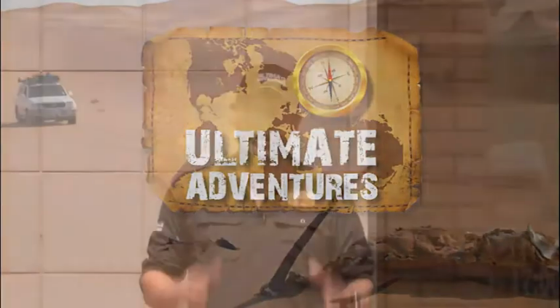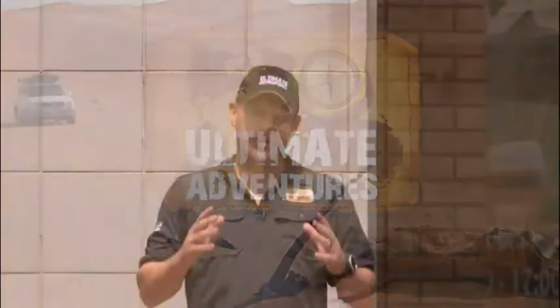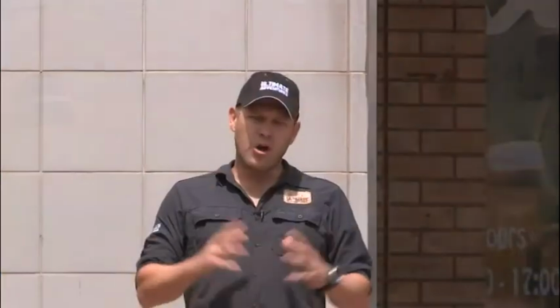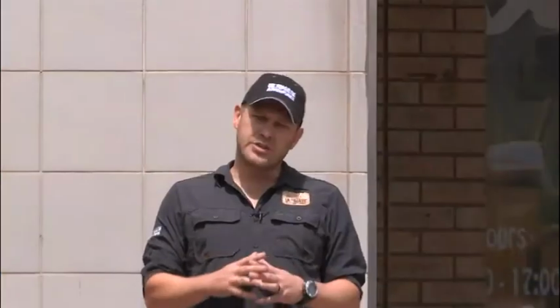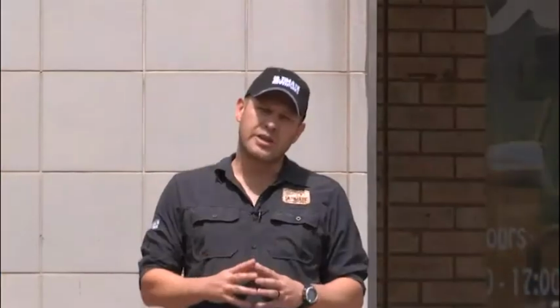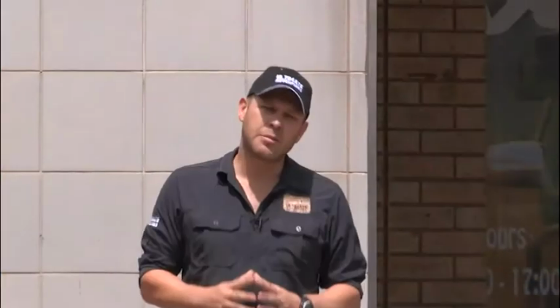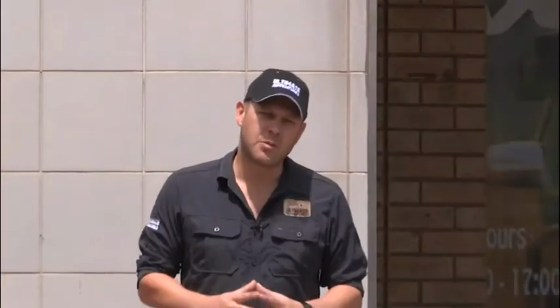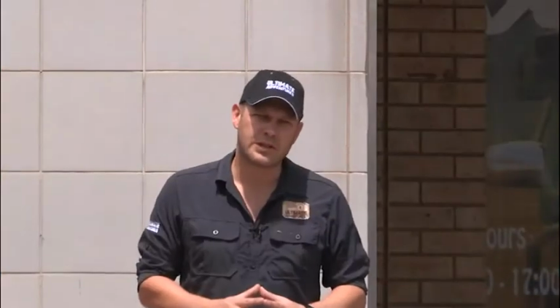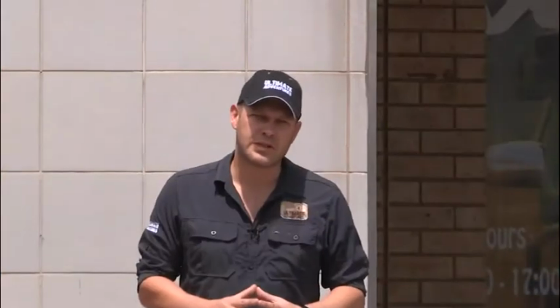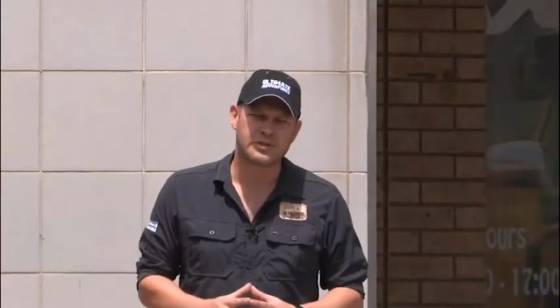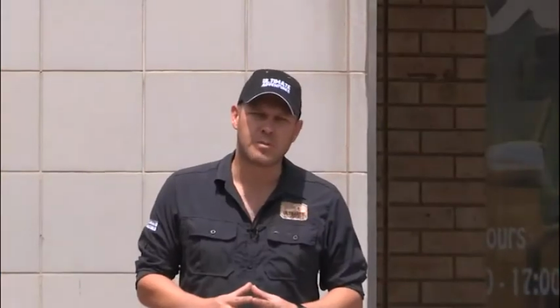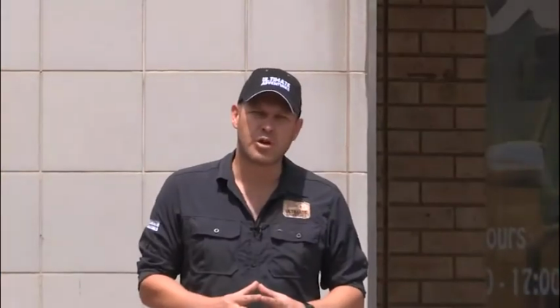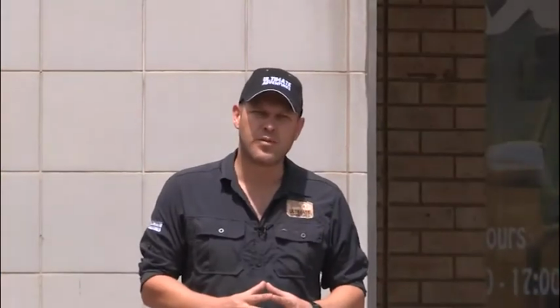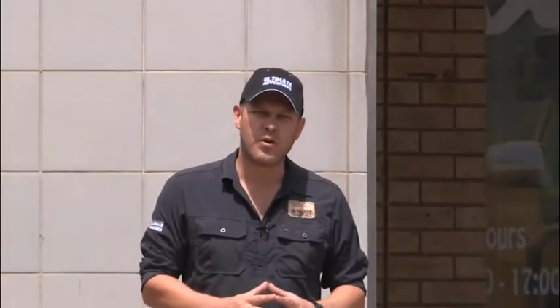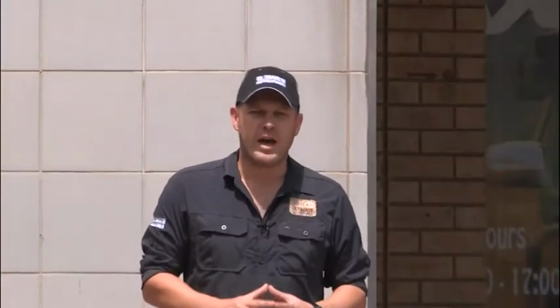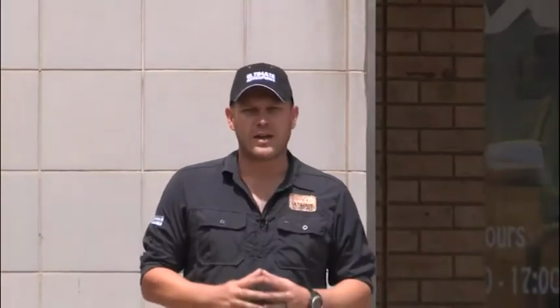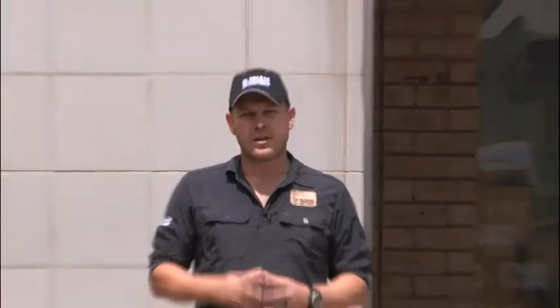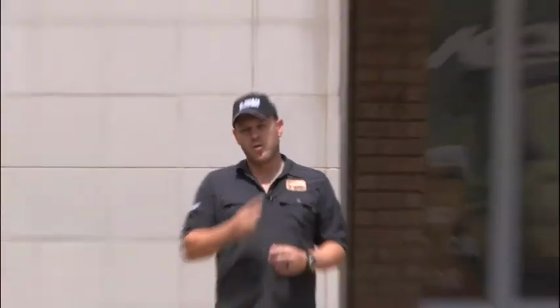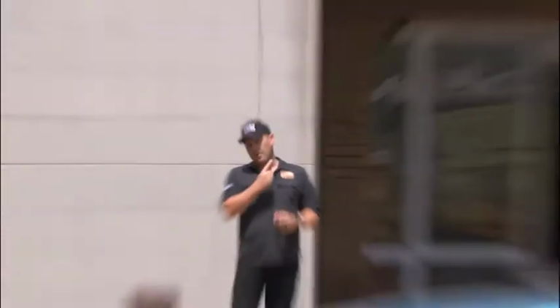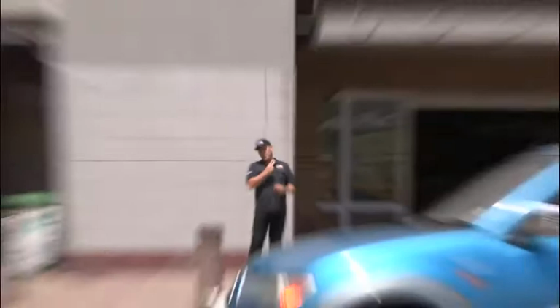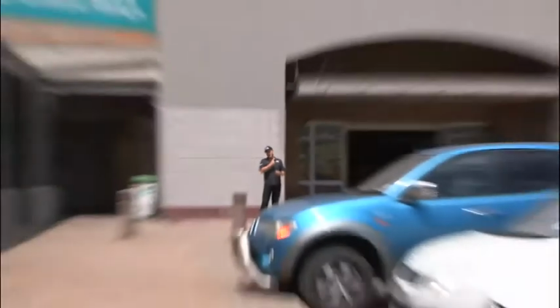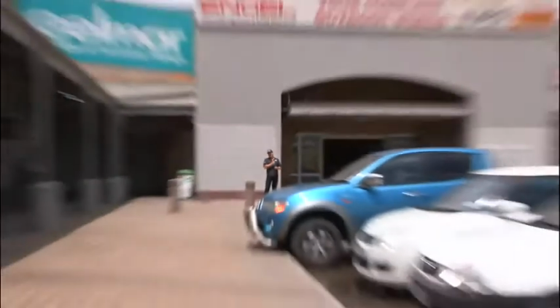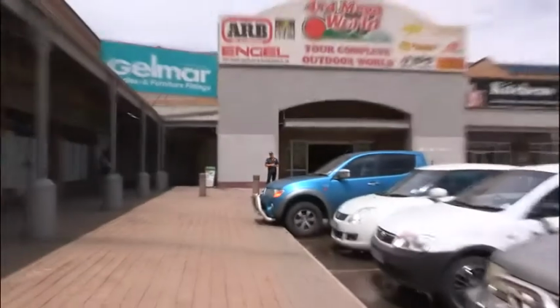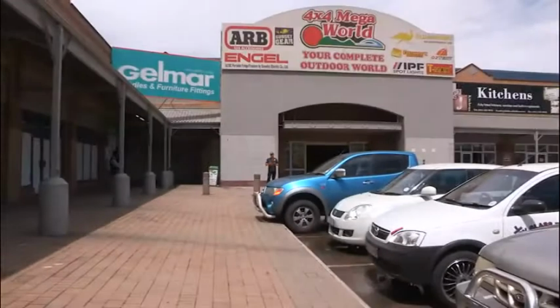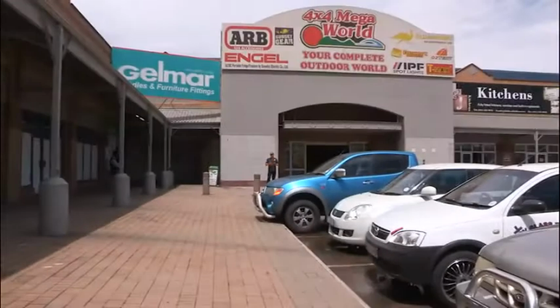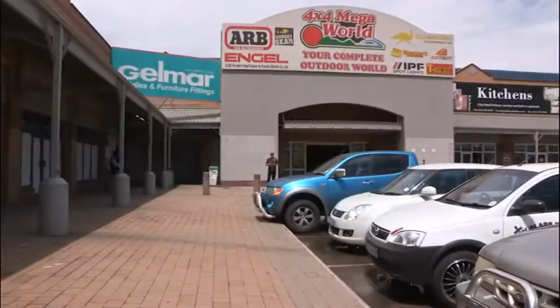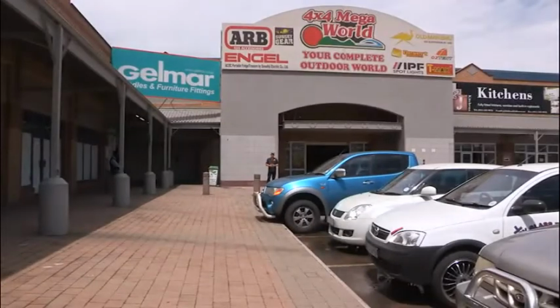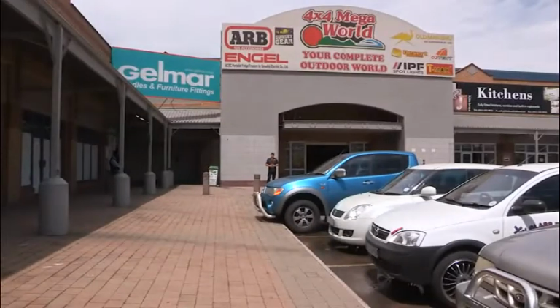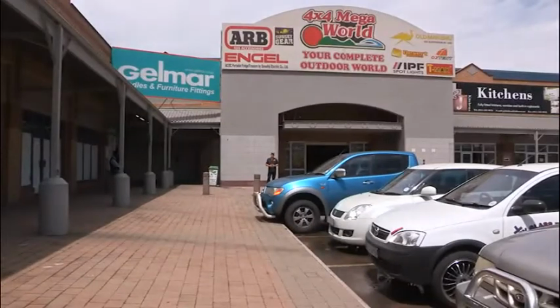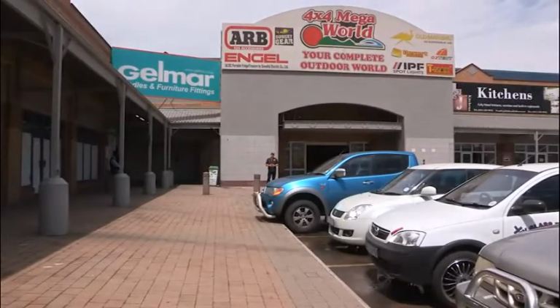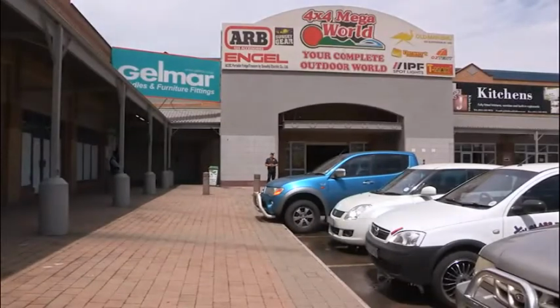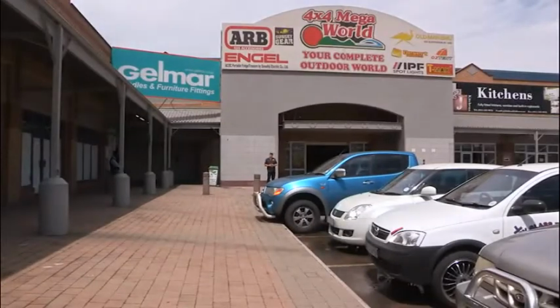There are still a couple more accessories I'm looking for, and 4x4MW is probably the best place to come find them.